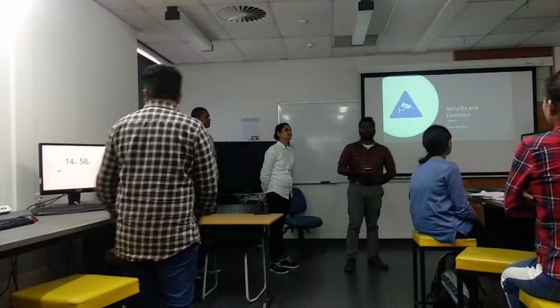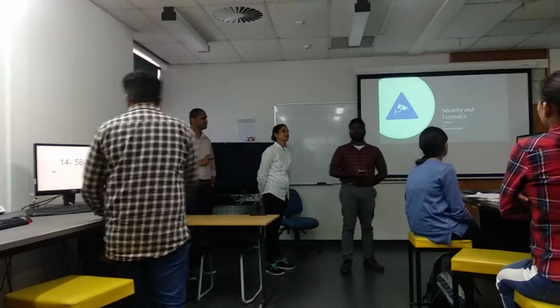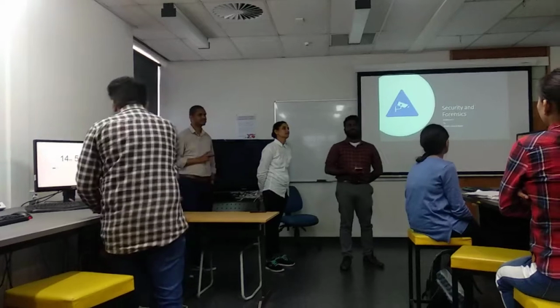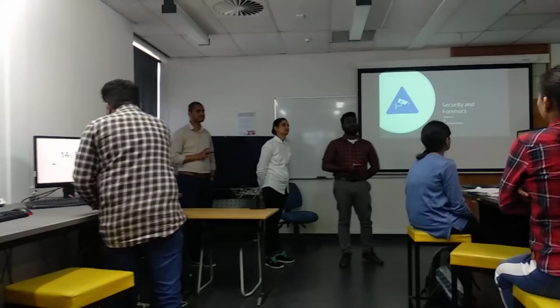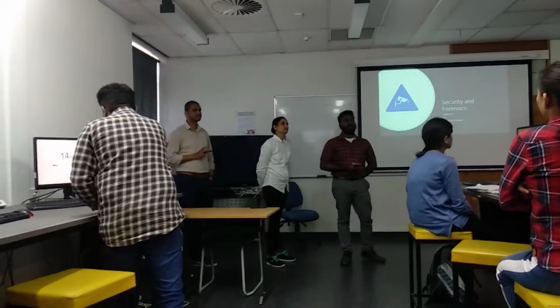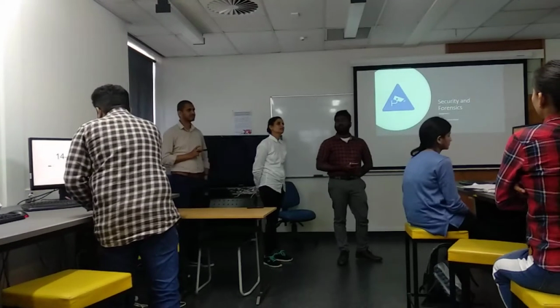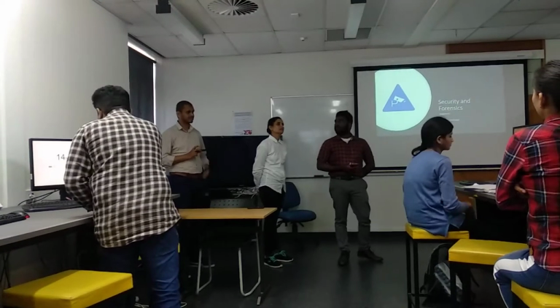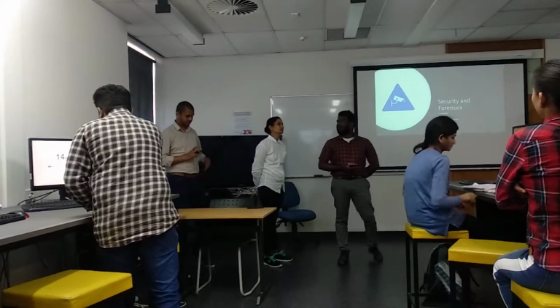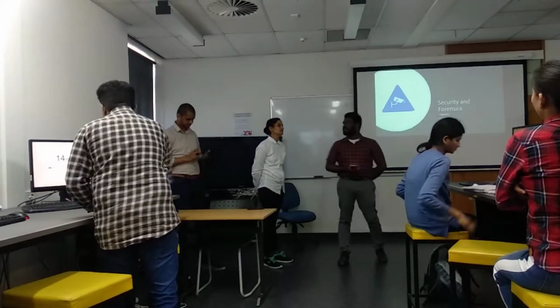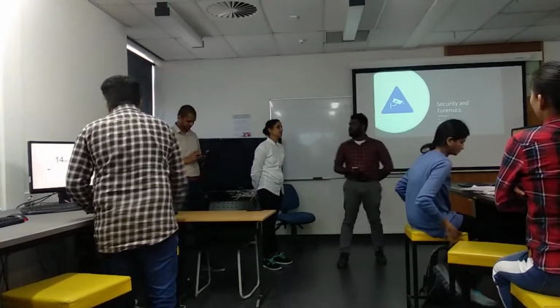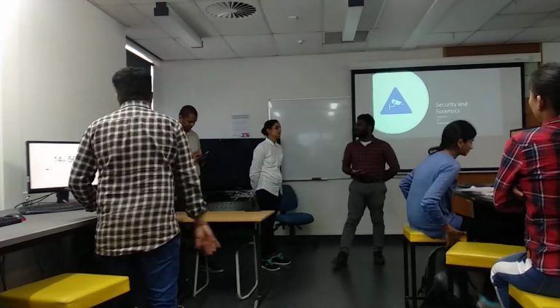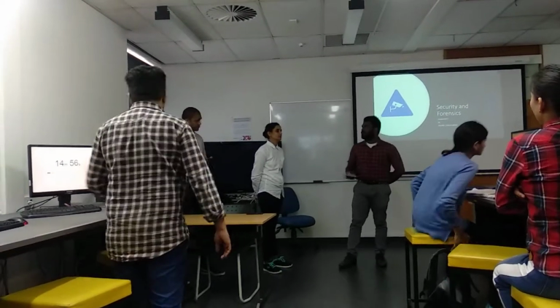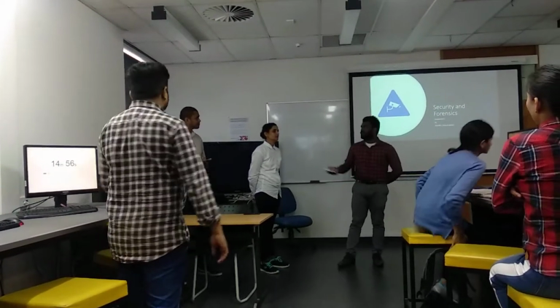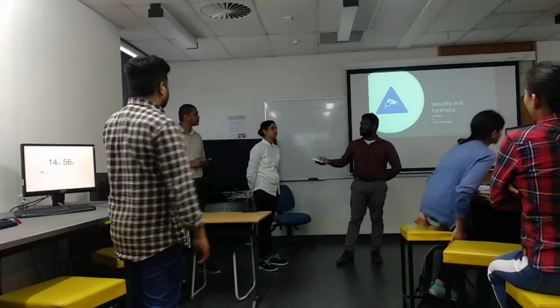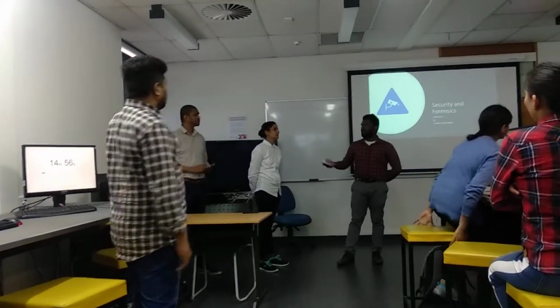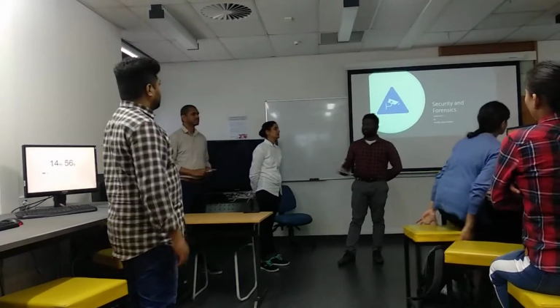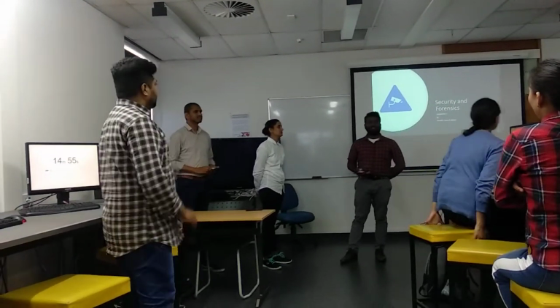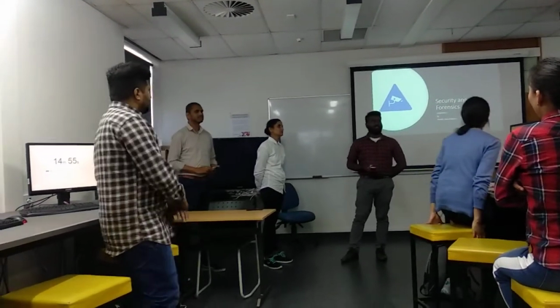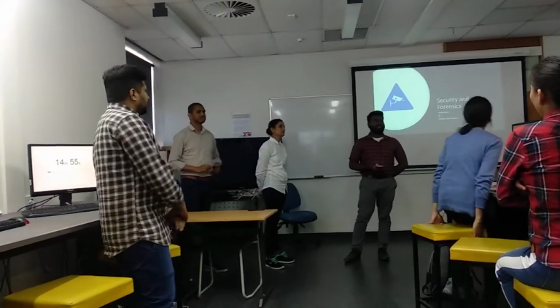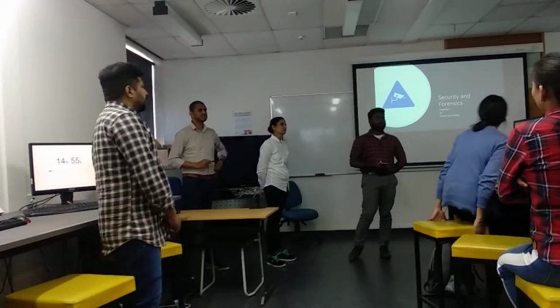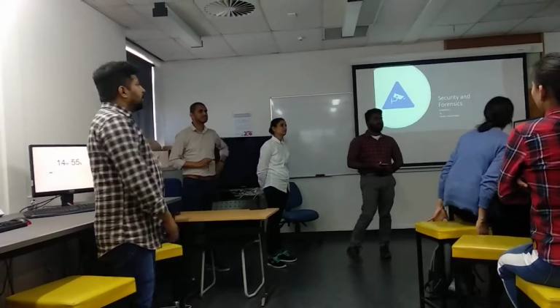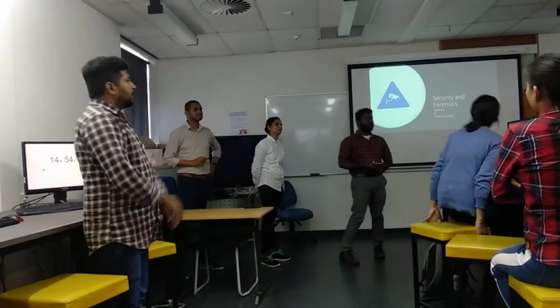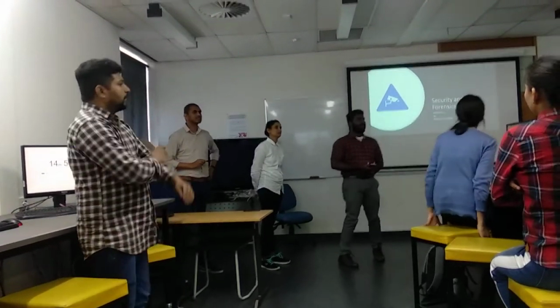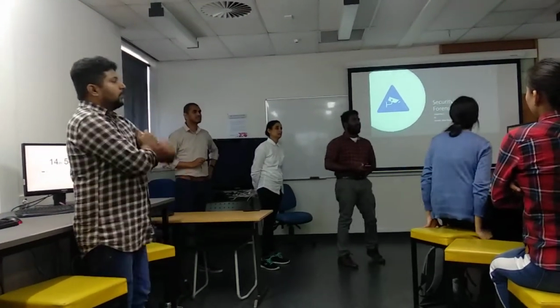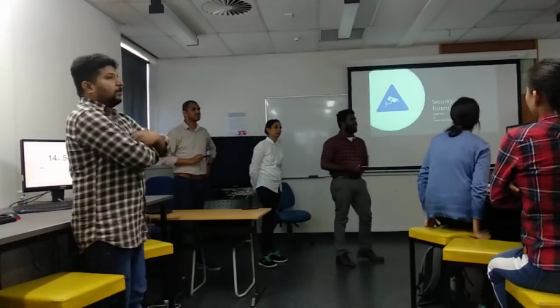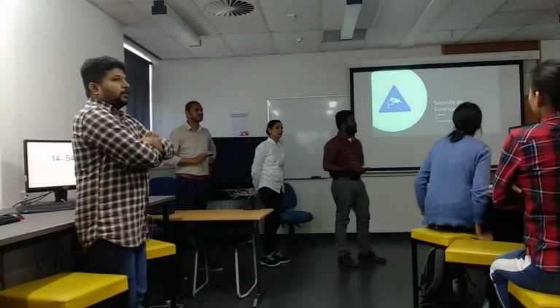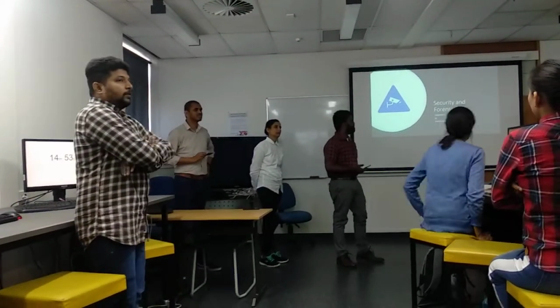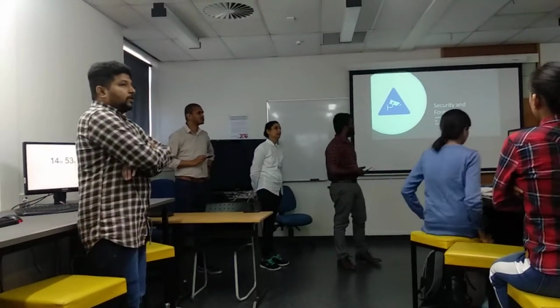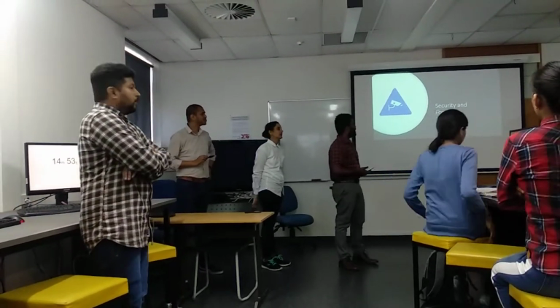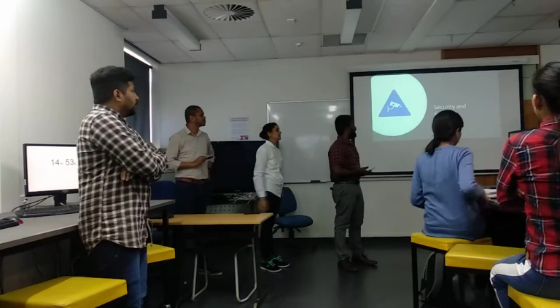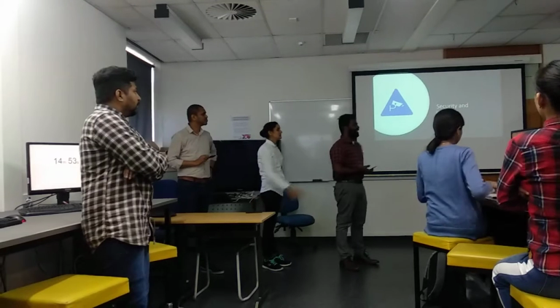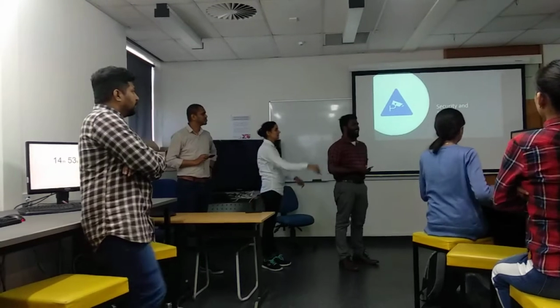Myself, Sahat, and these are my new members. Thank you. Ready, guys? Yeah.